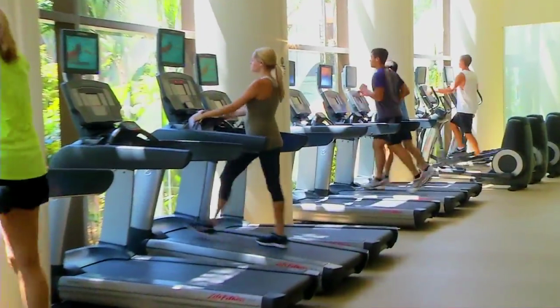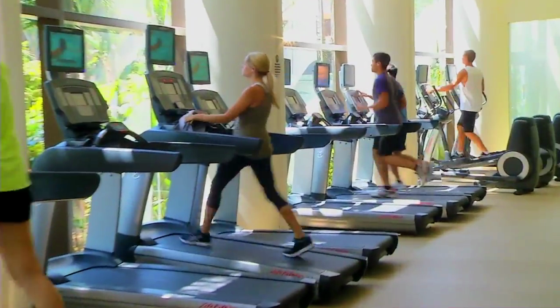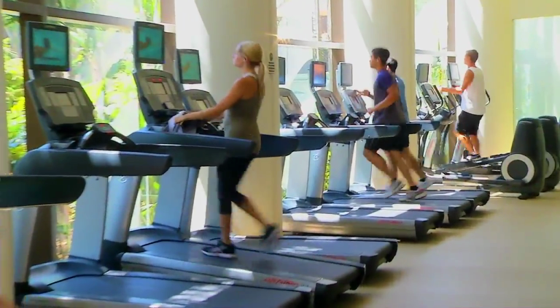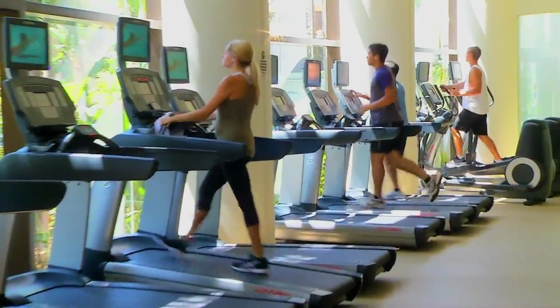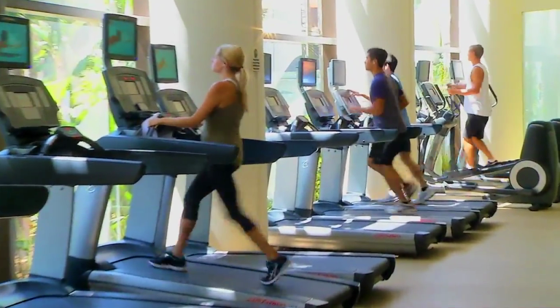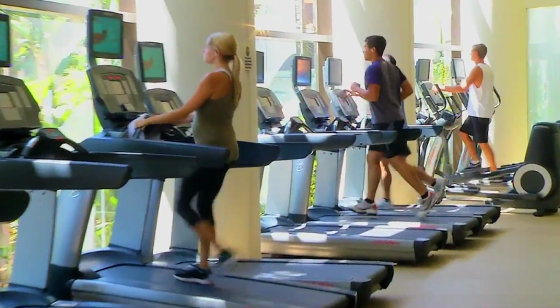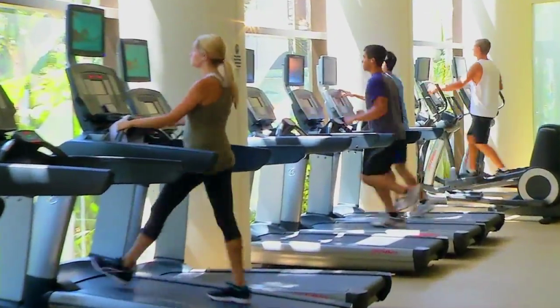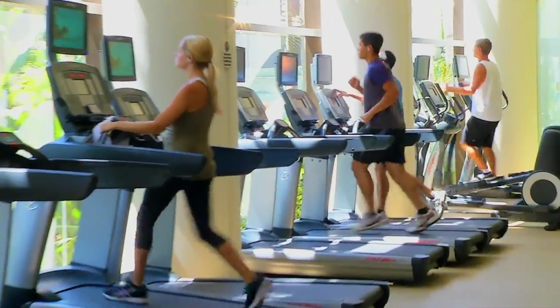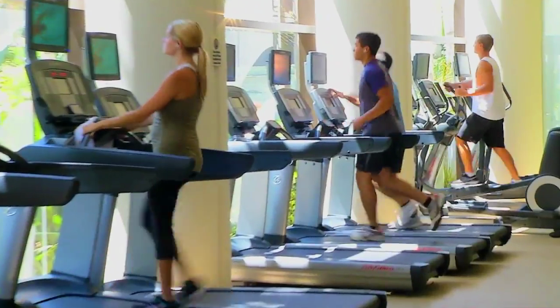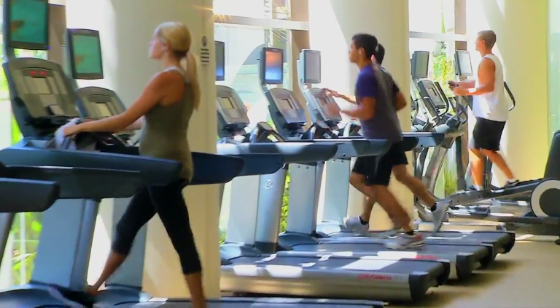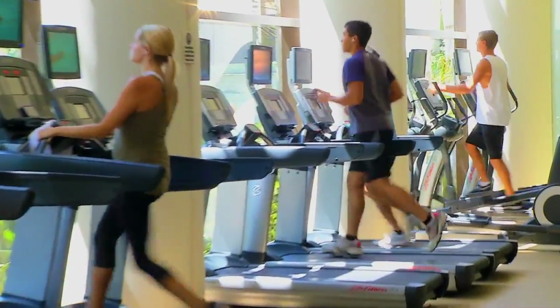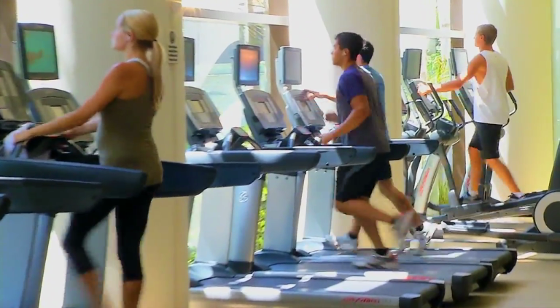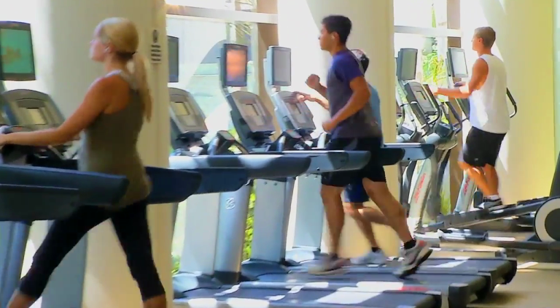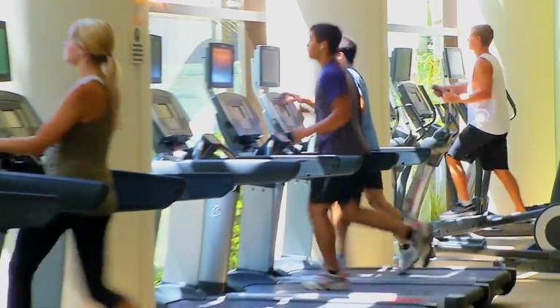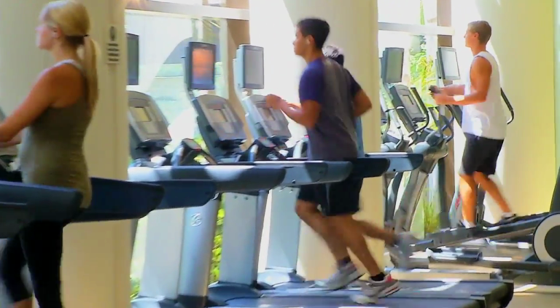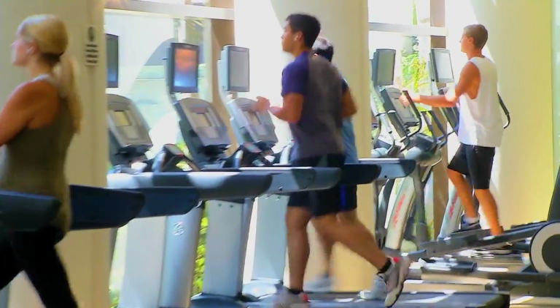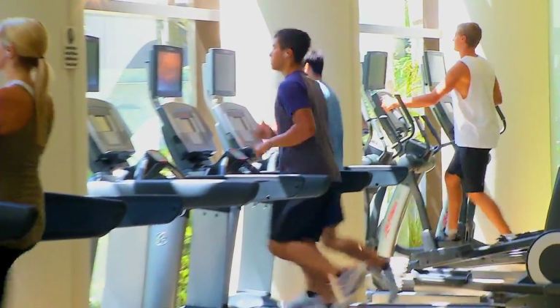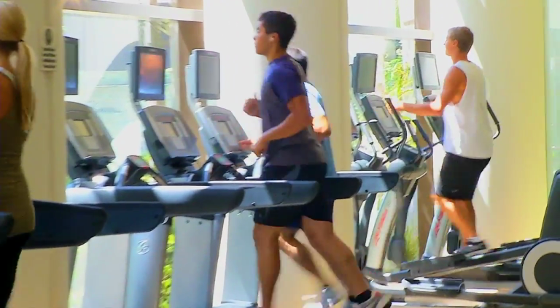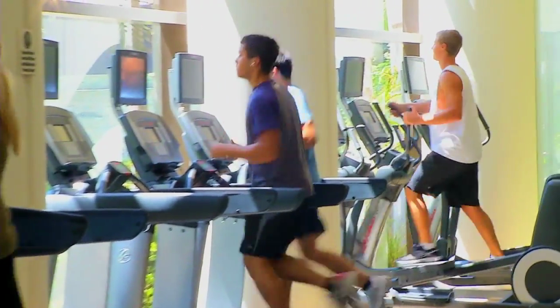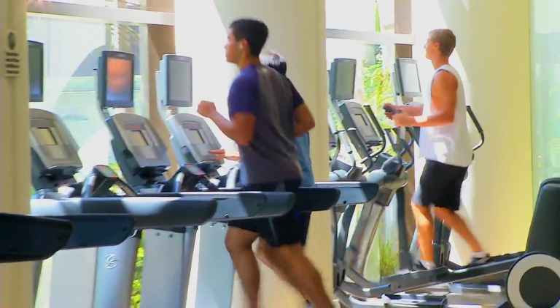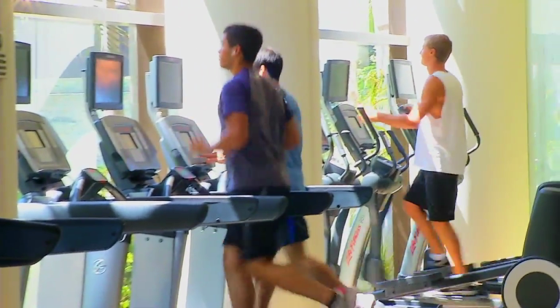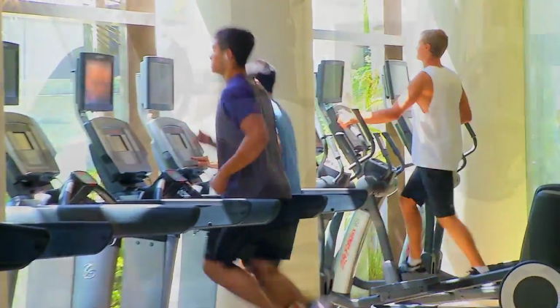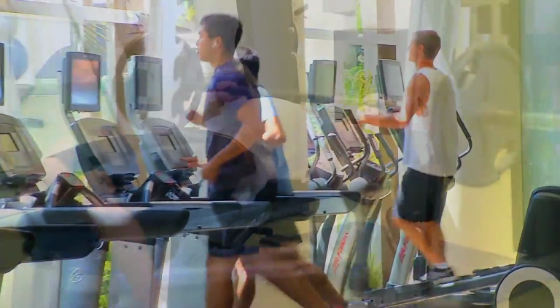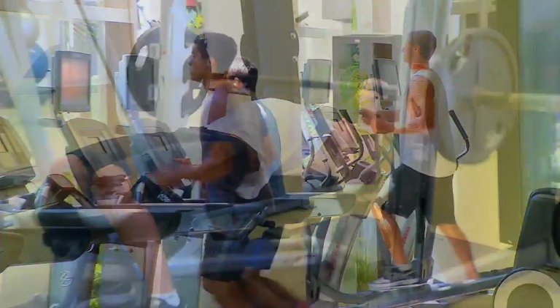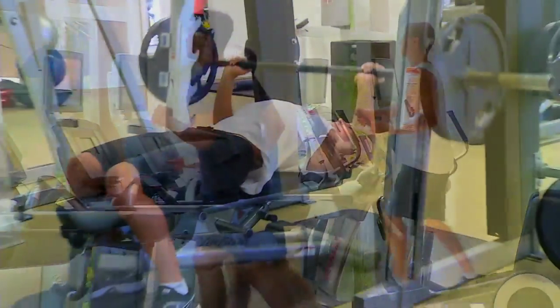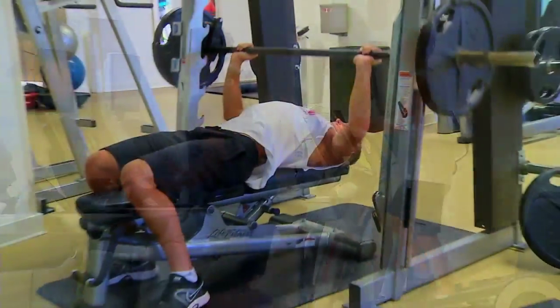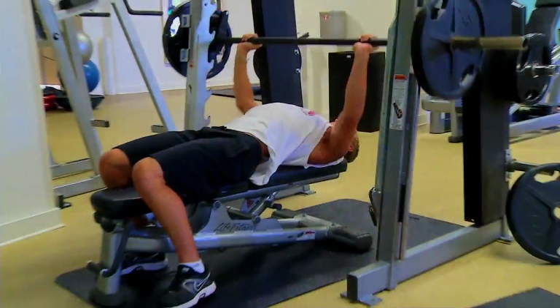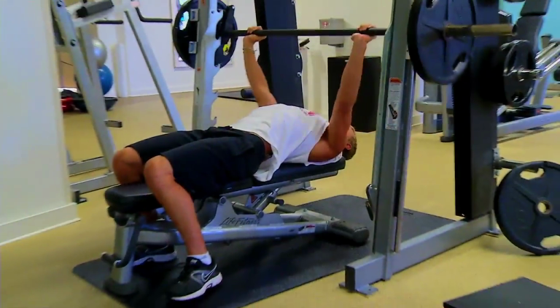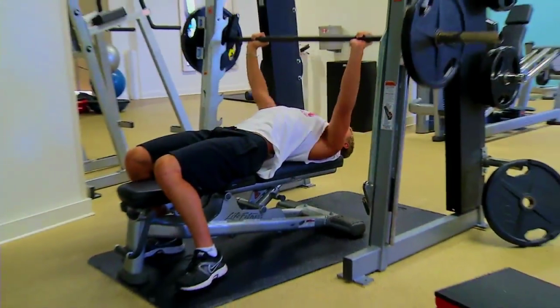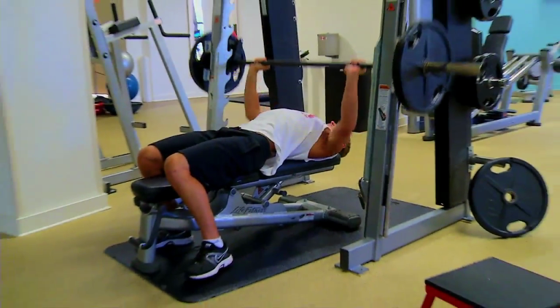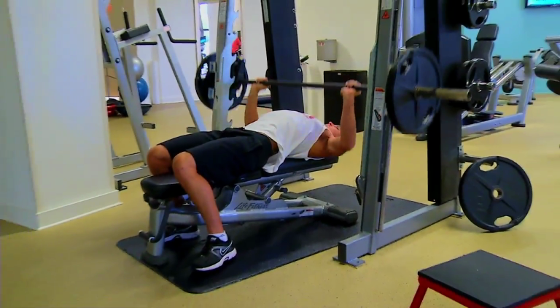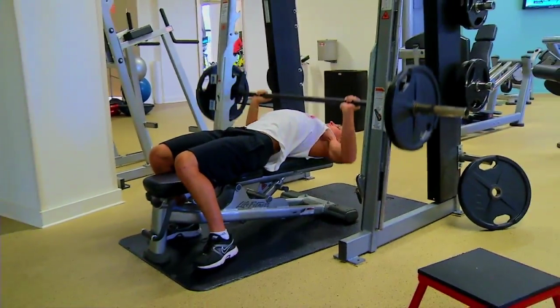A state-of-the-art, newly renovated fitness center features a variety of cardiovascular equipment, free weights, and weight machines.